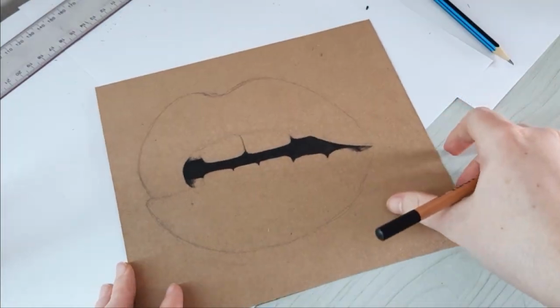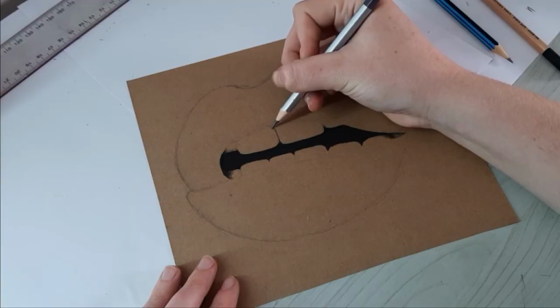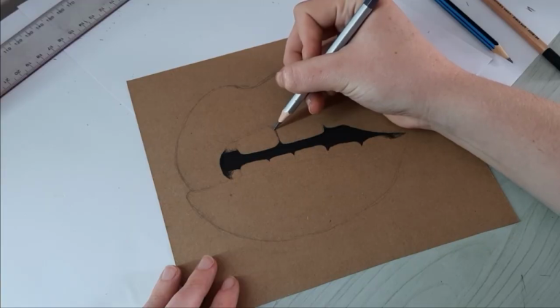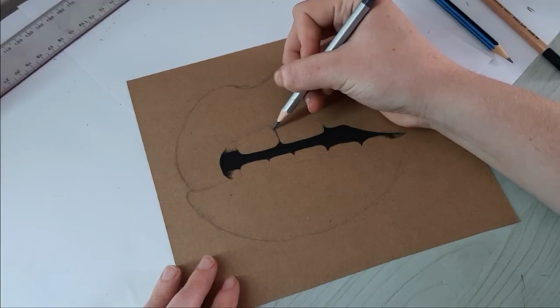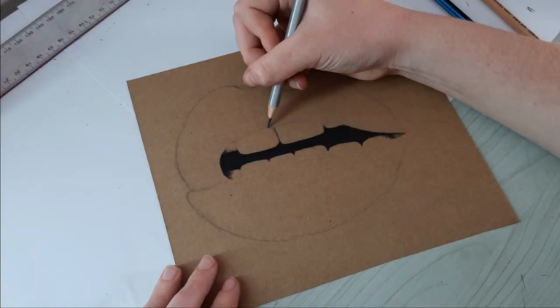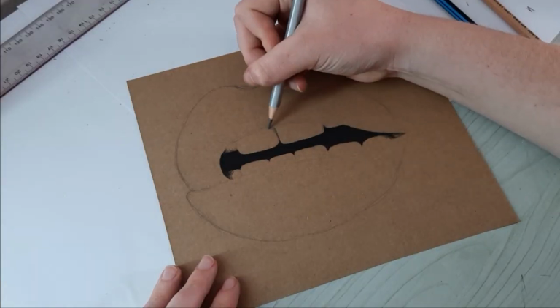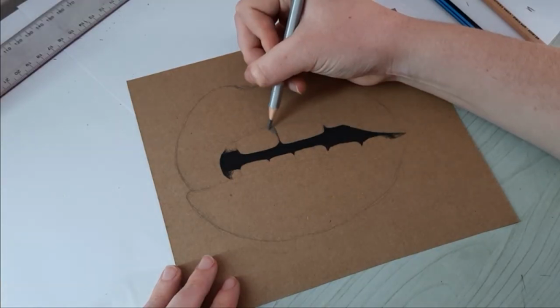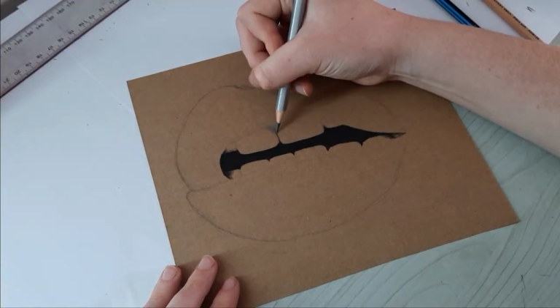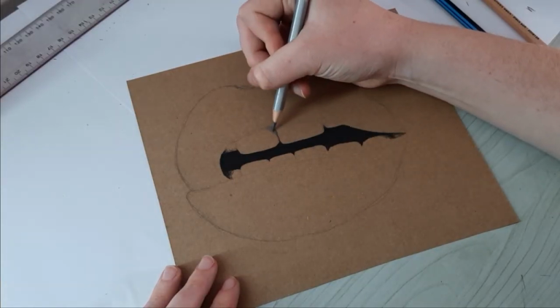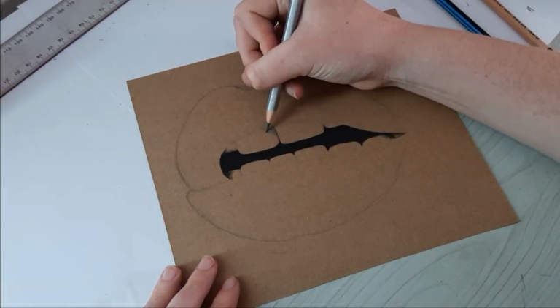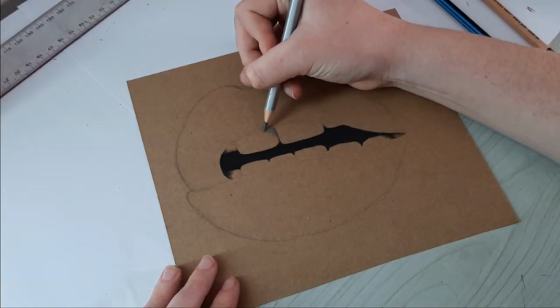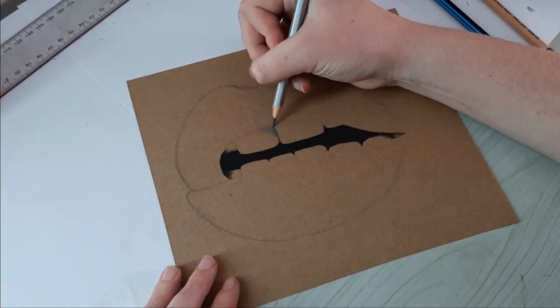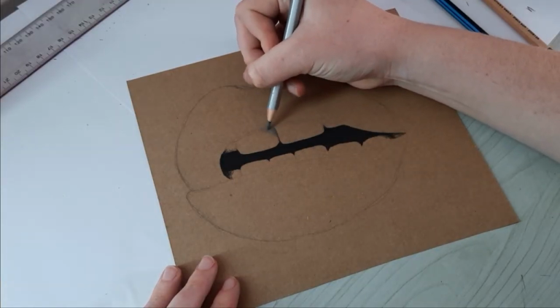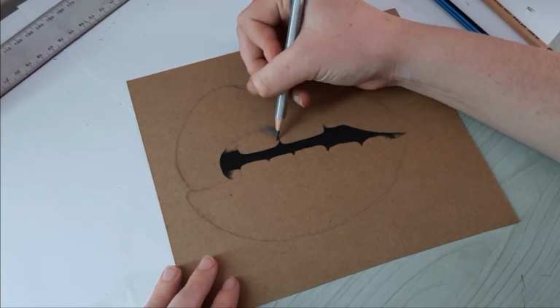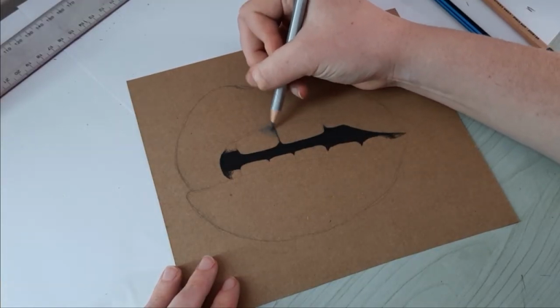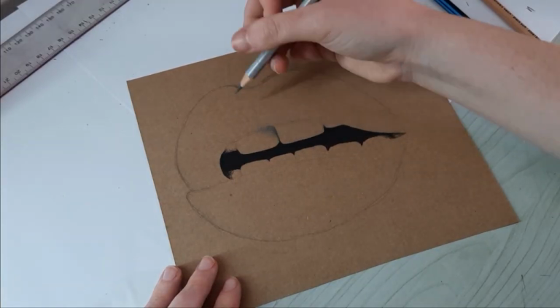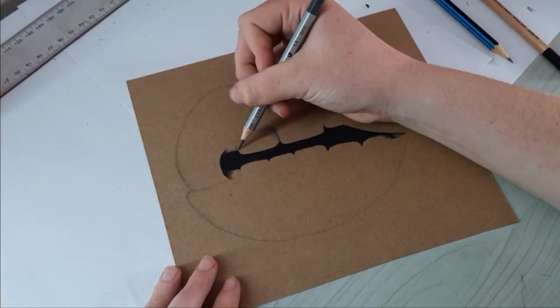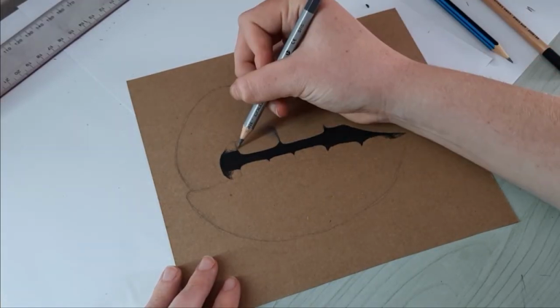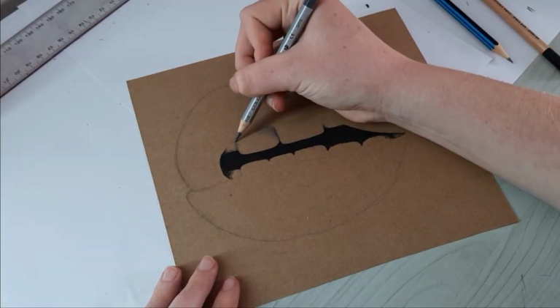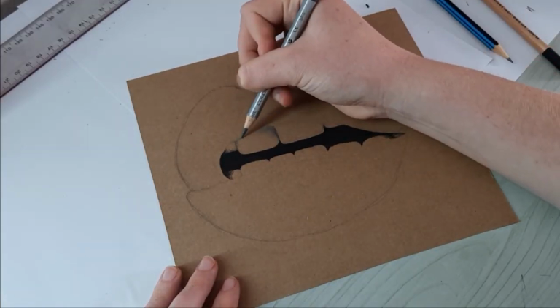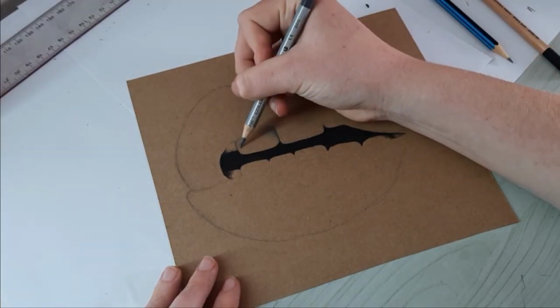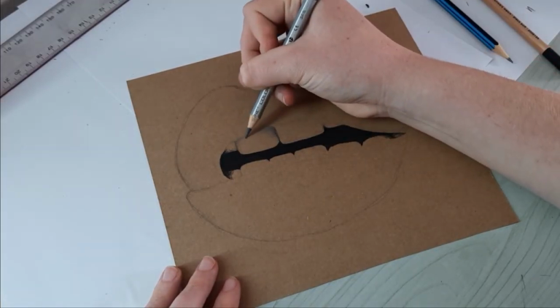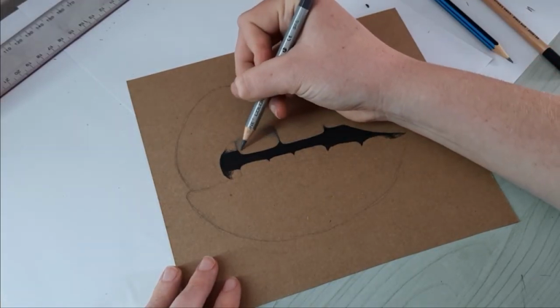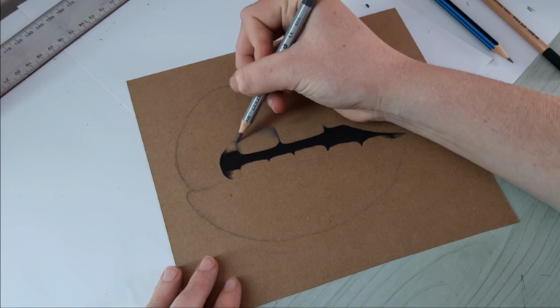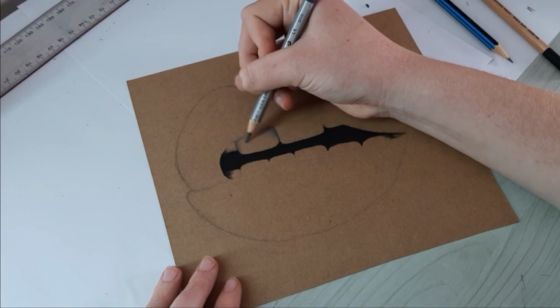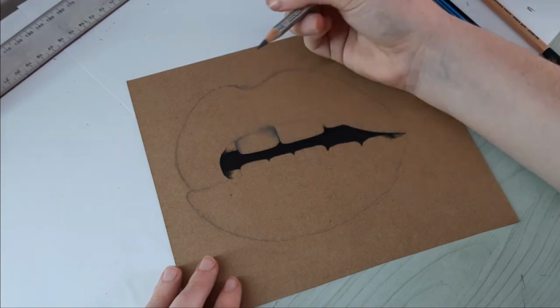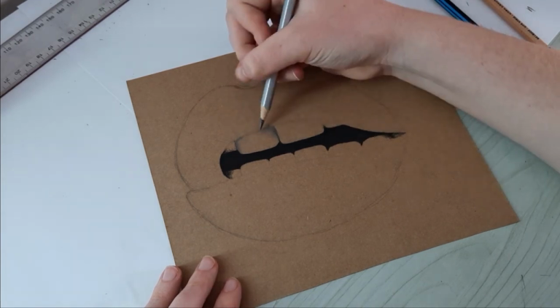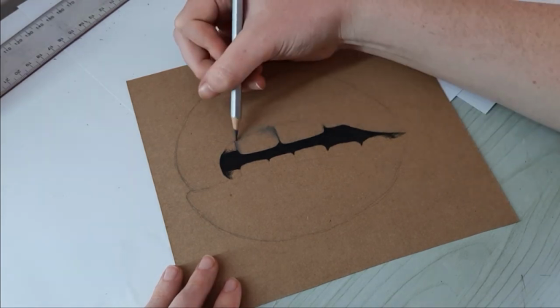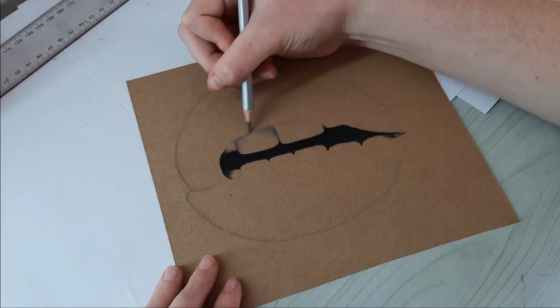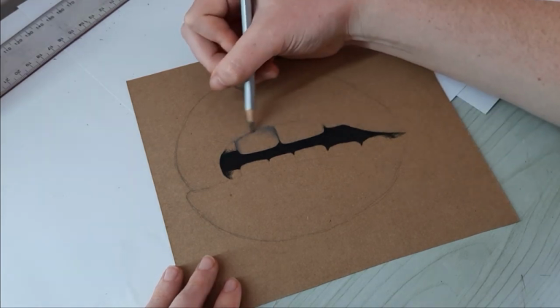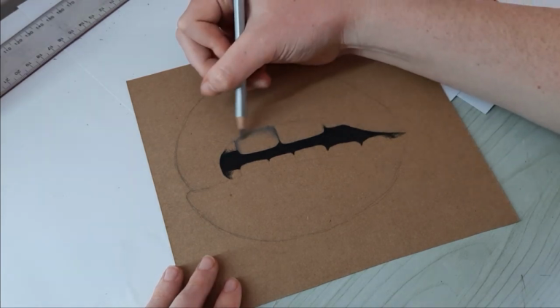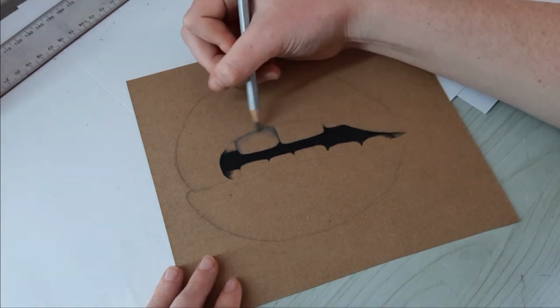Then I colored in the teeth. I started off by lightly going over the shadowed areas with gray, and then colored over the whole thing with white.